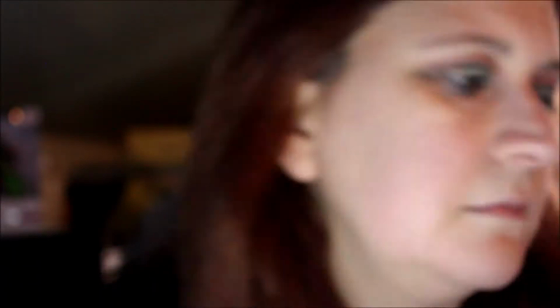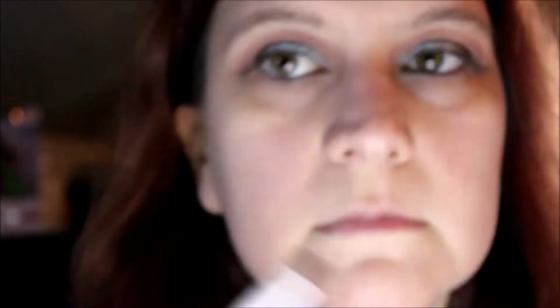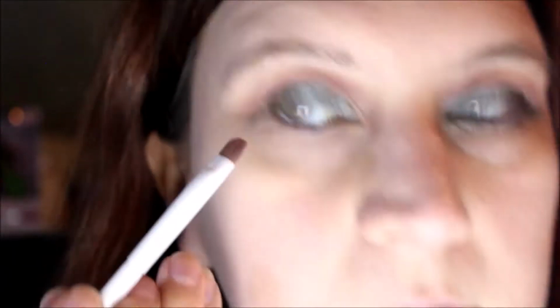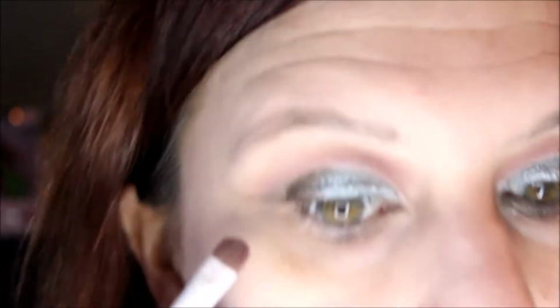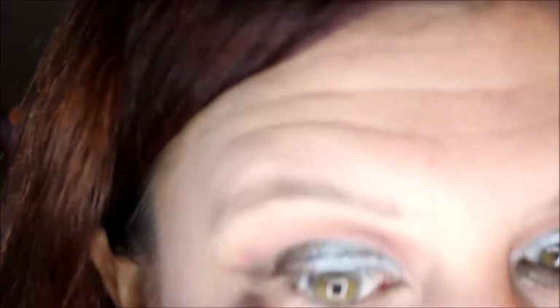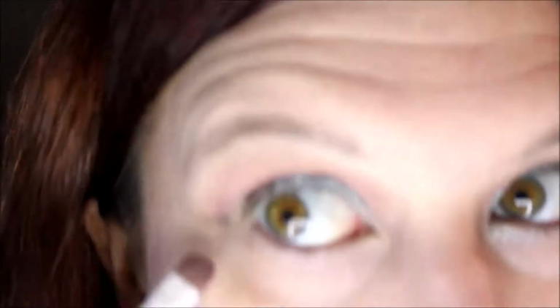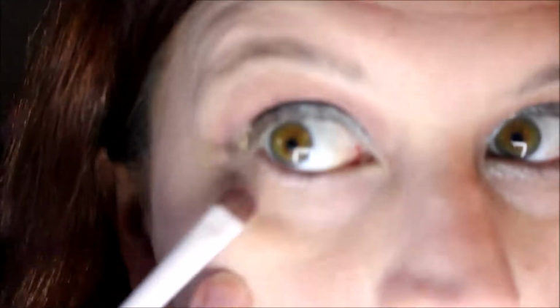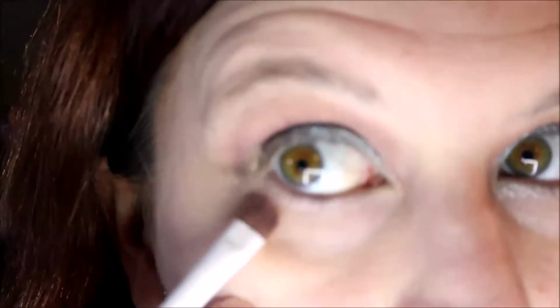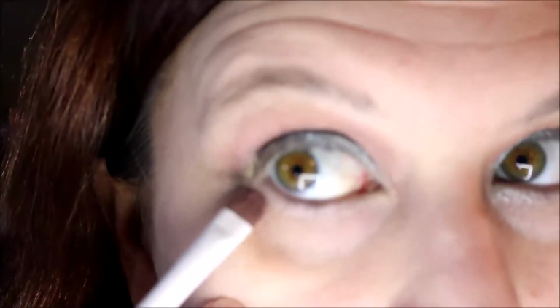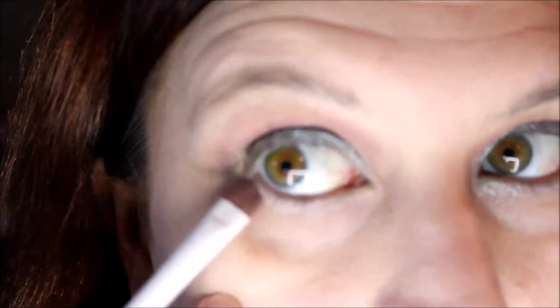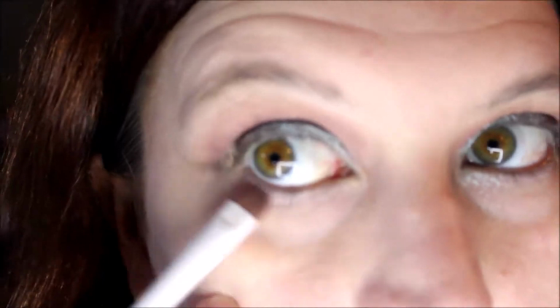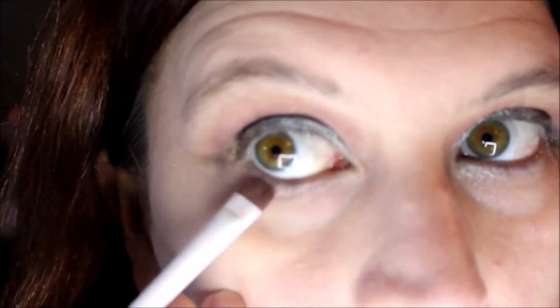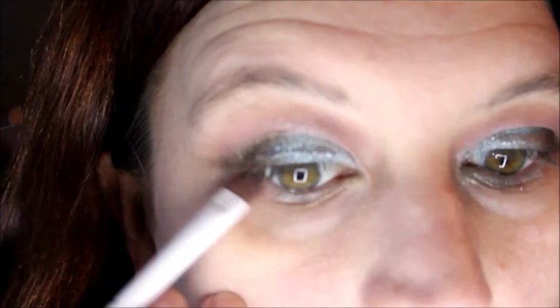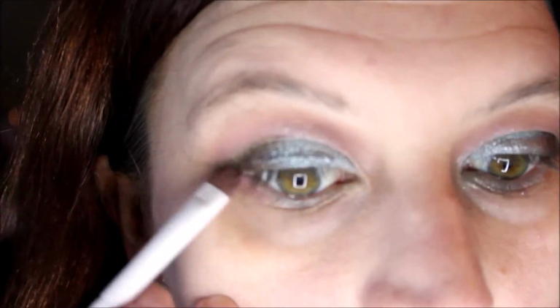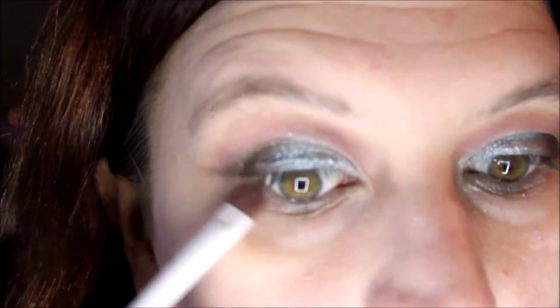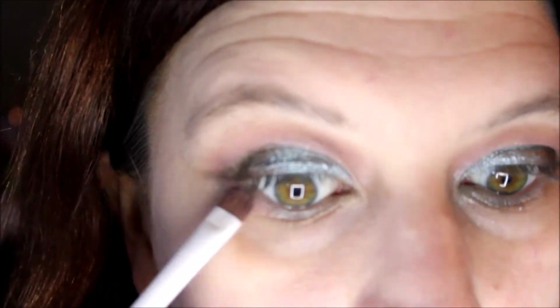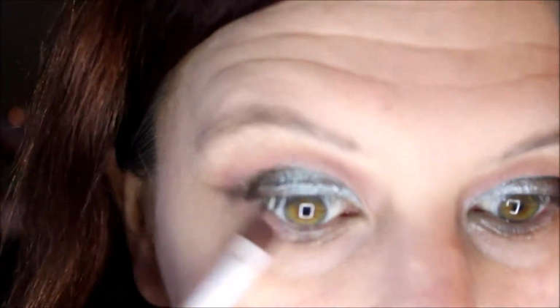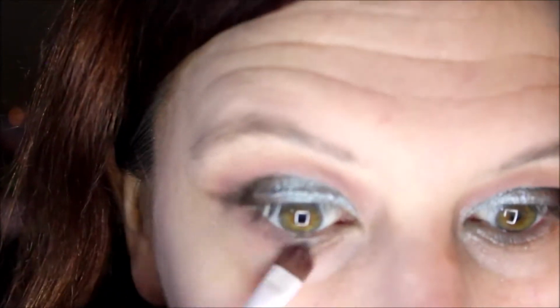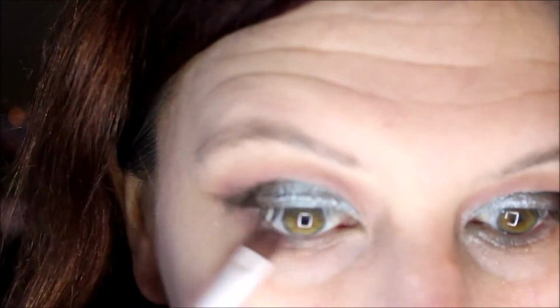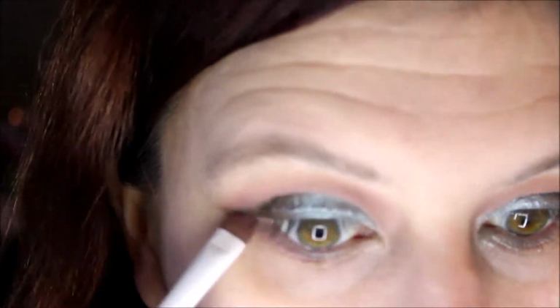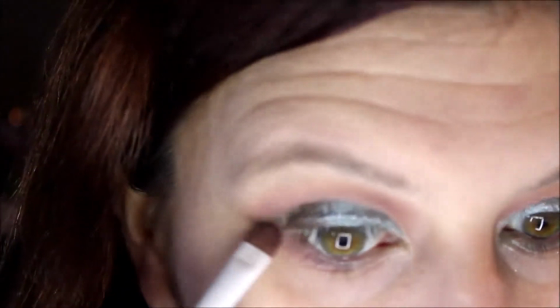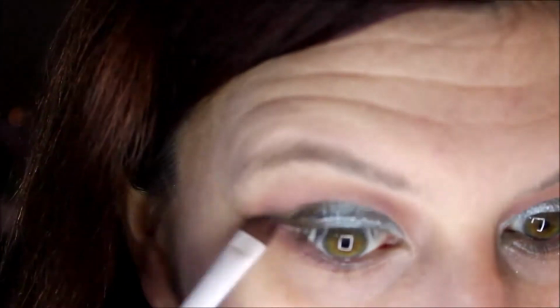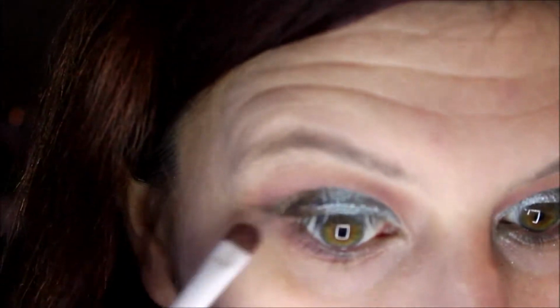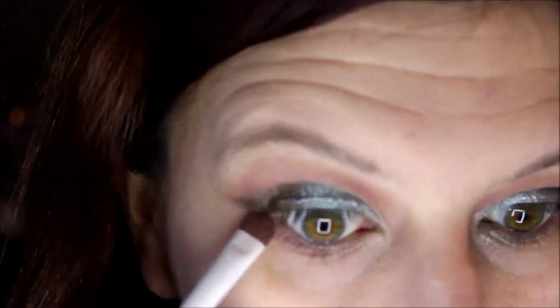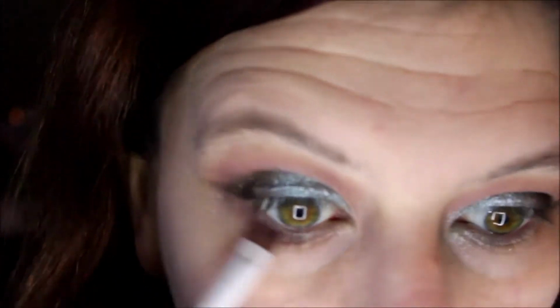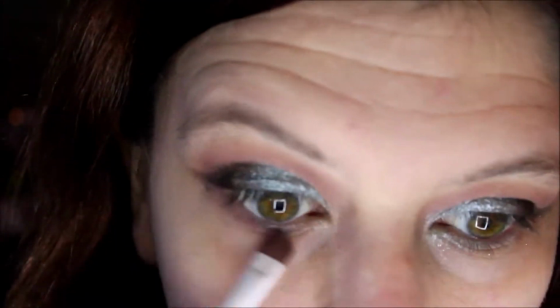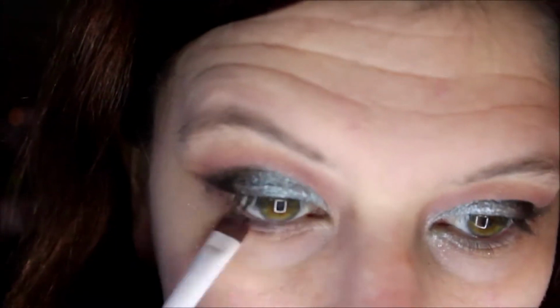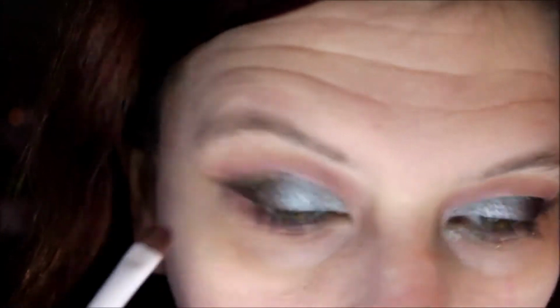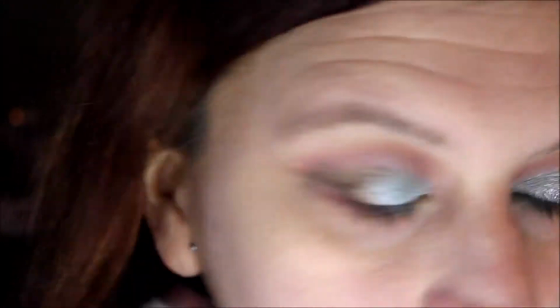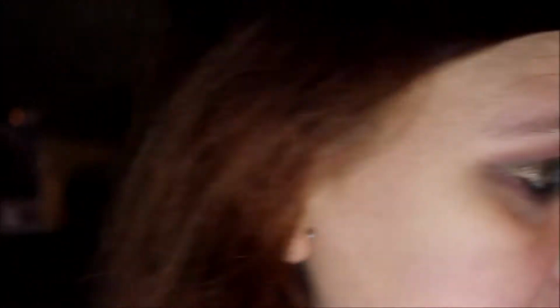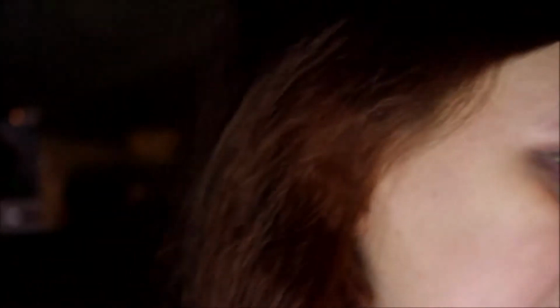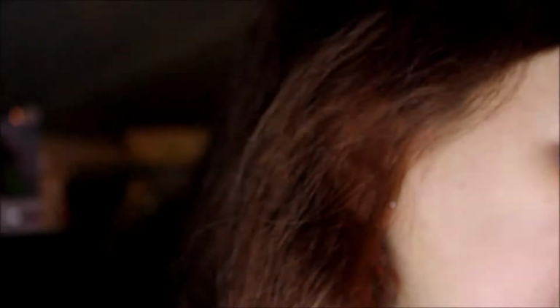Next going into the Libra matte shade and putting that underneath the lower lashes.